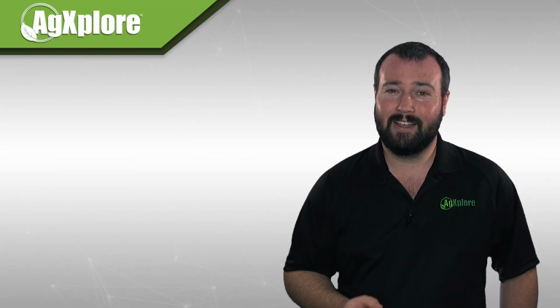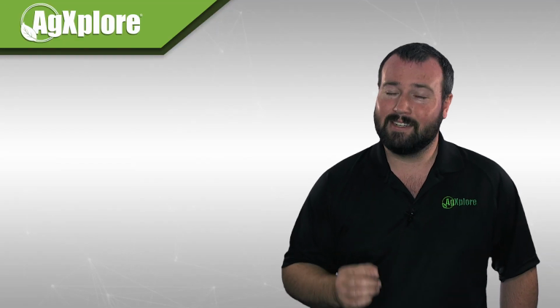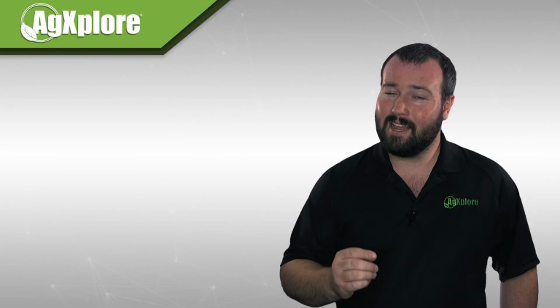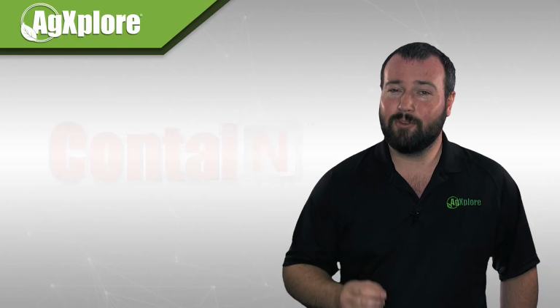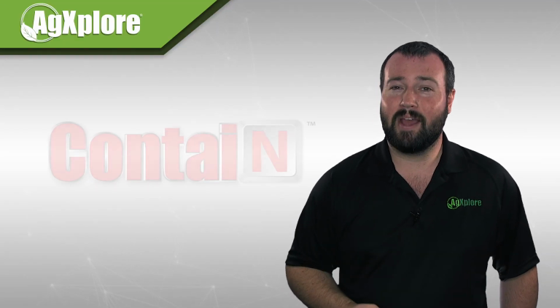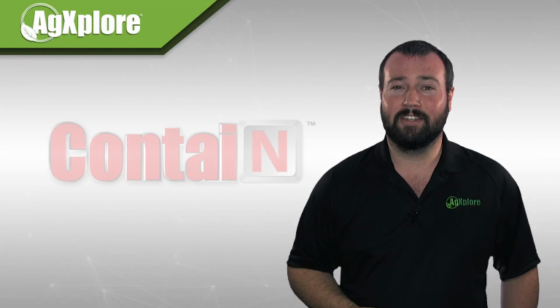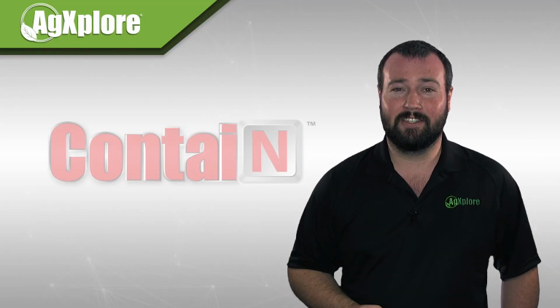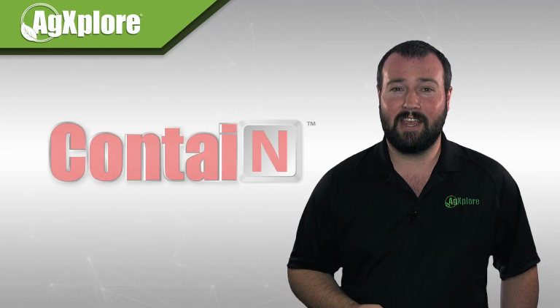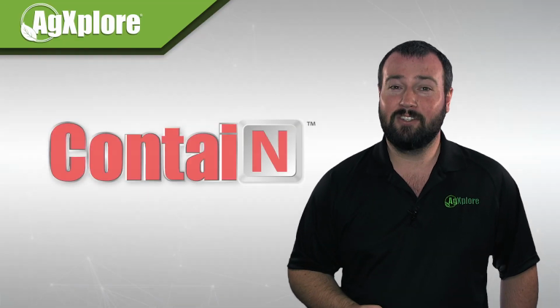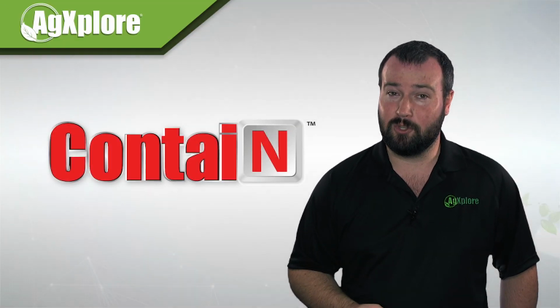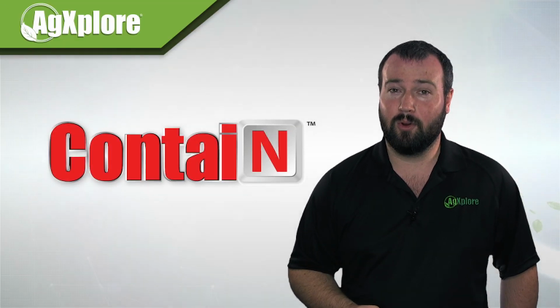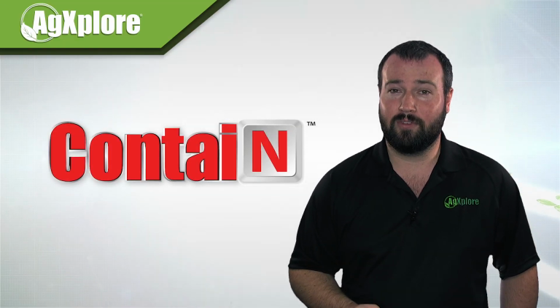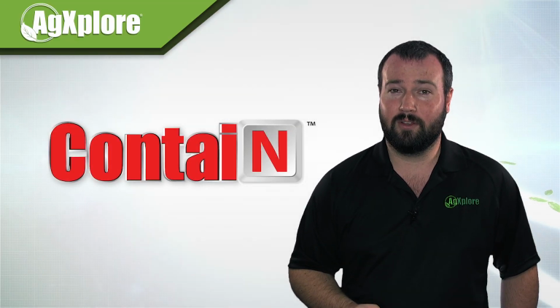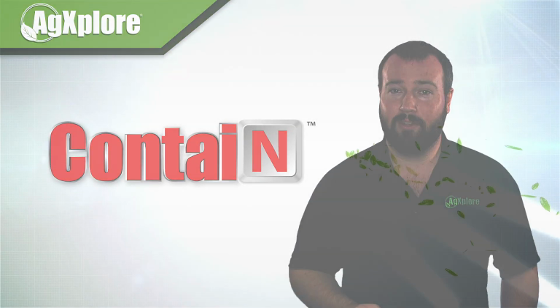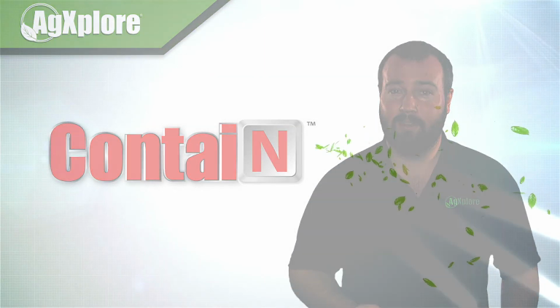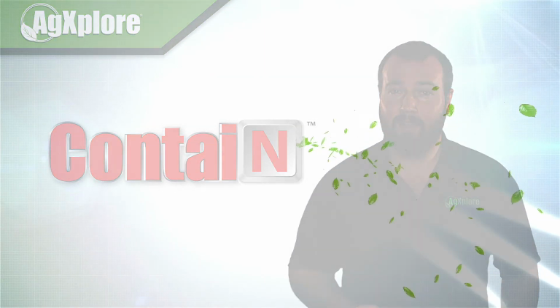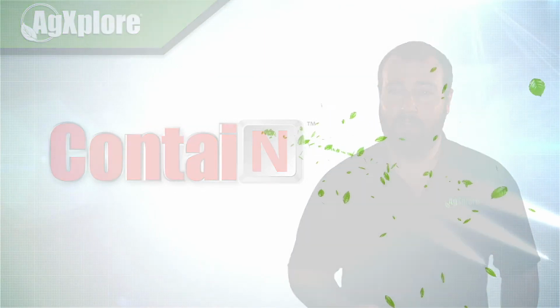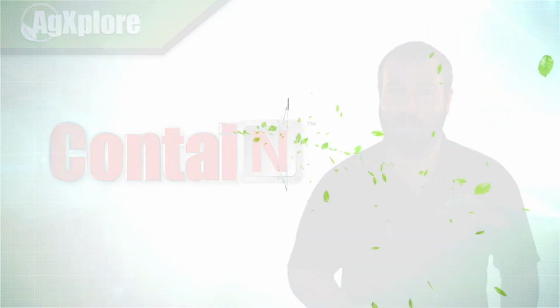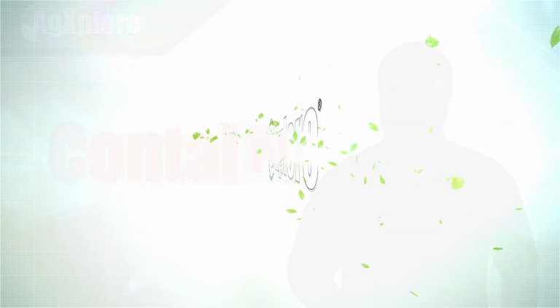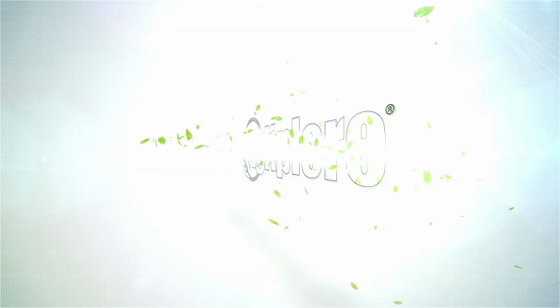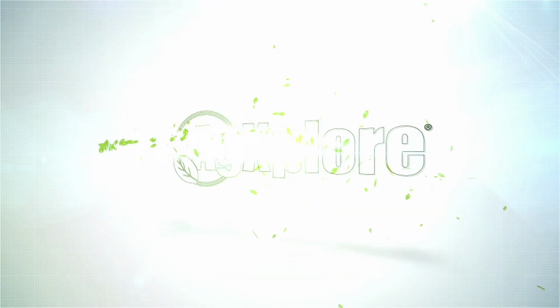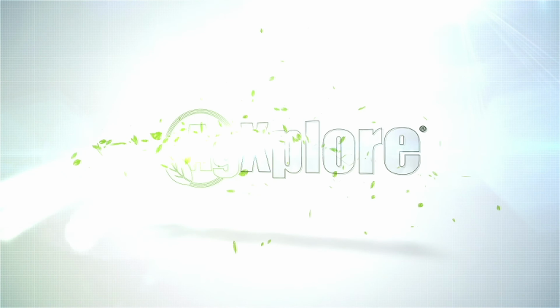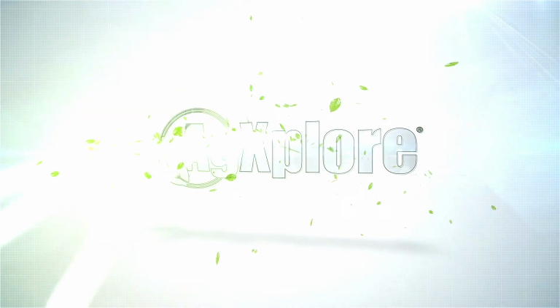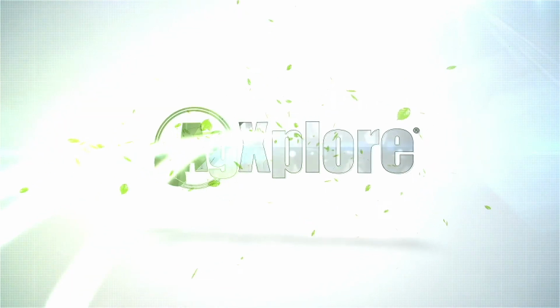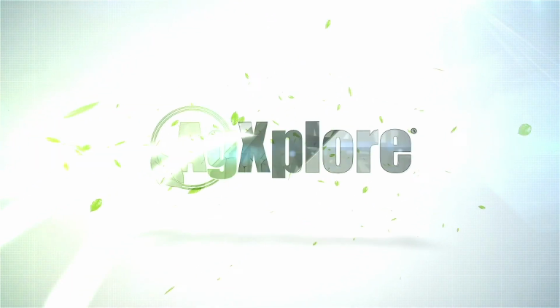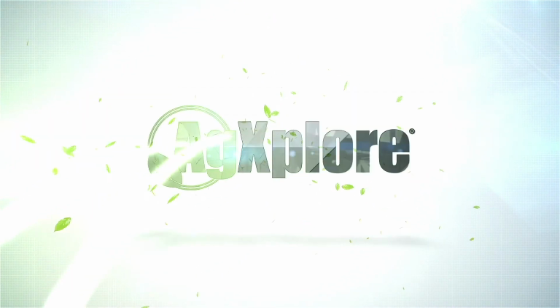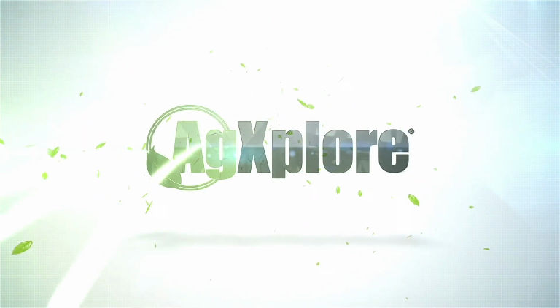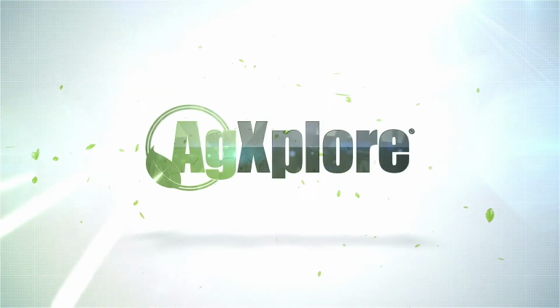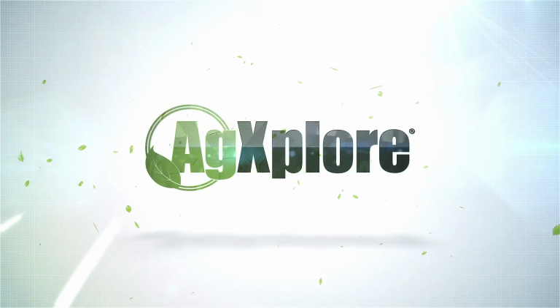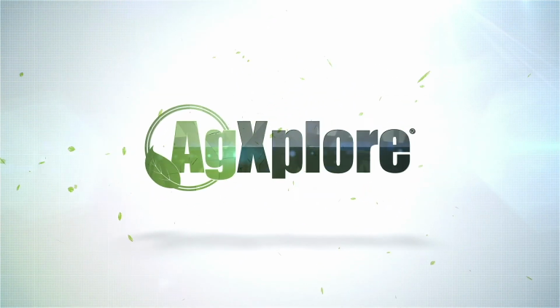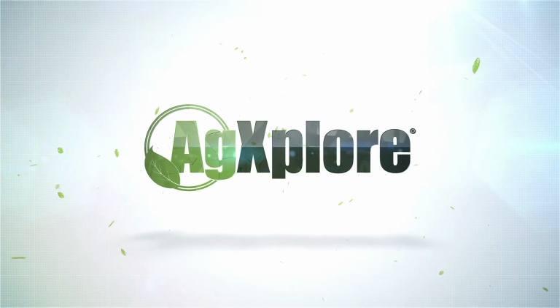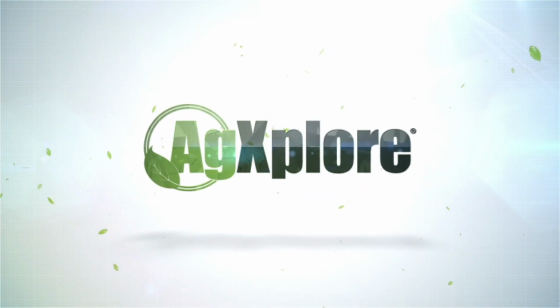It's time to add CONTAIN to your field. Visit agexplorer.com for more information.